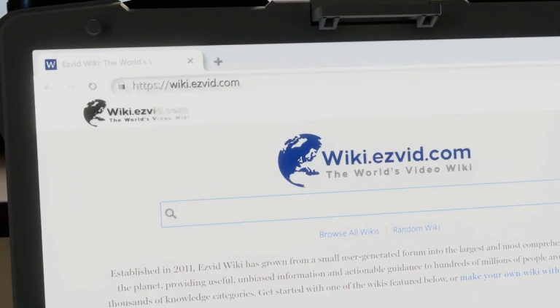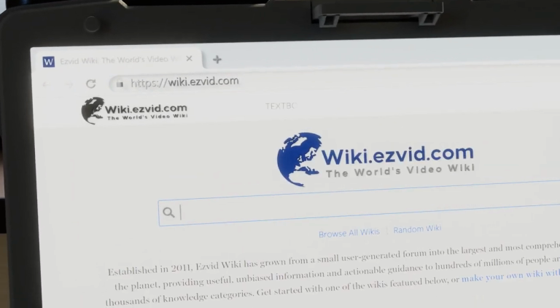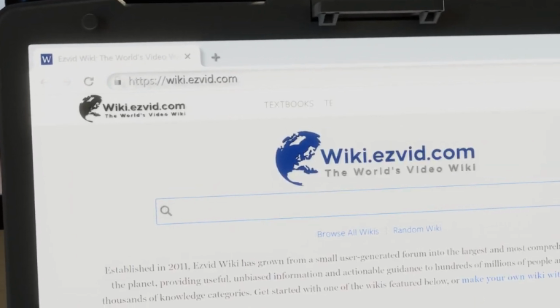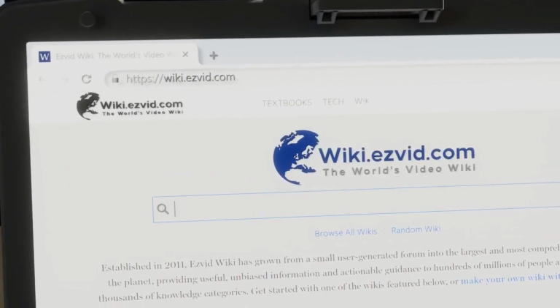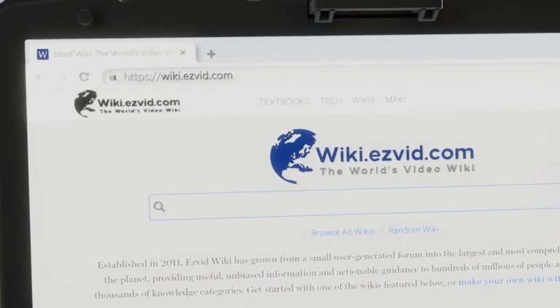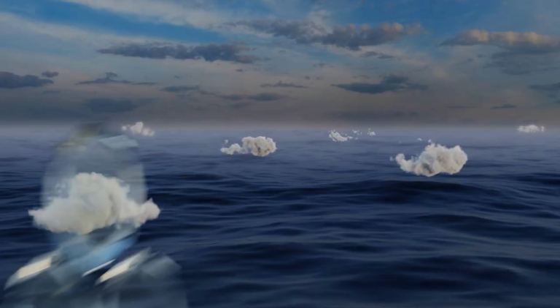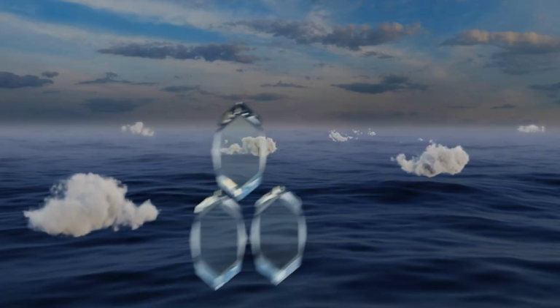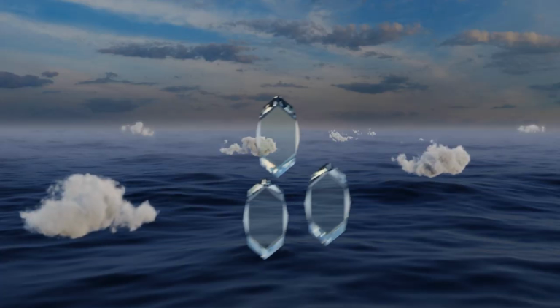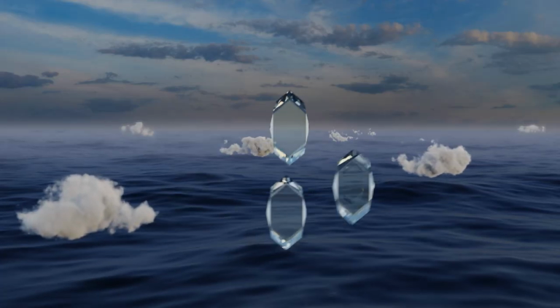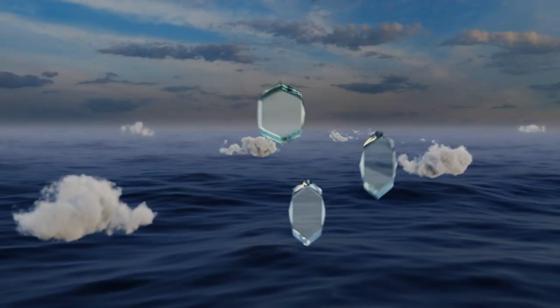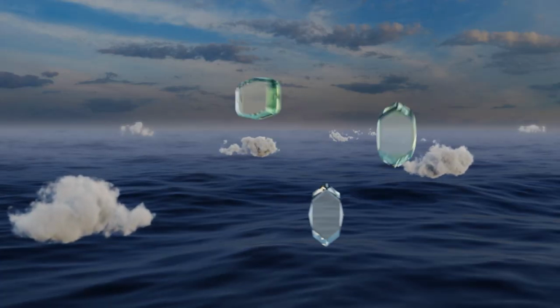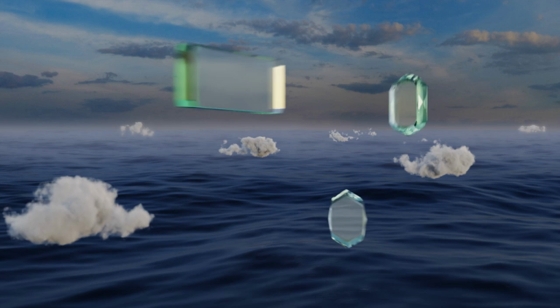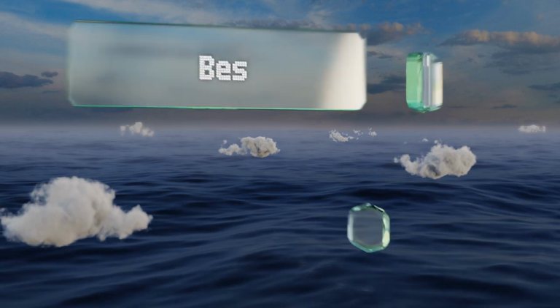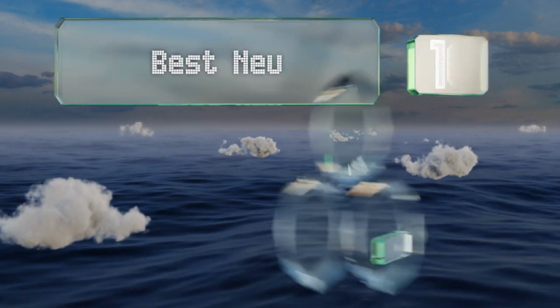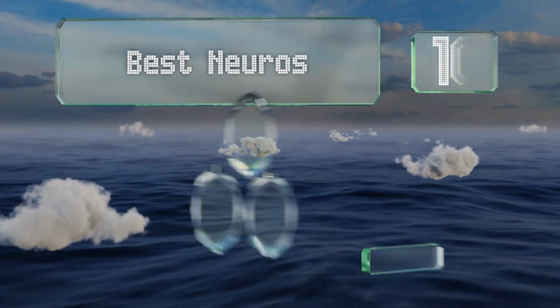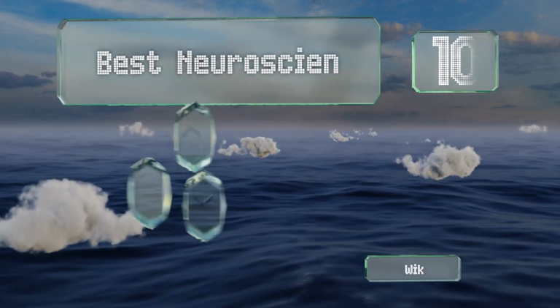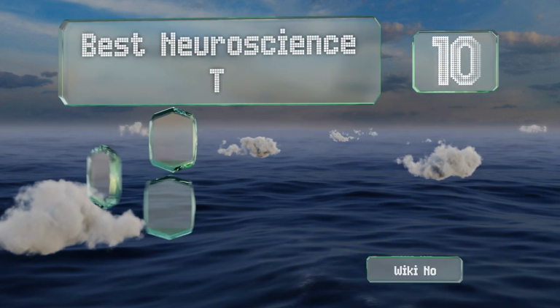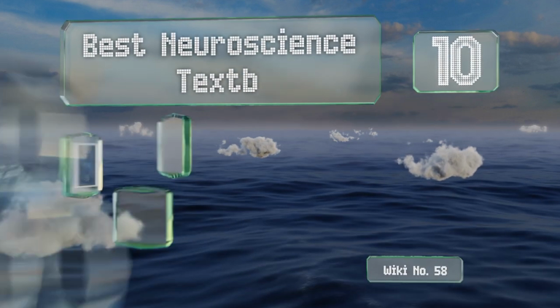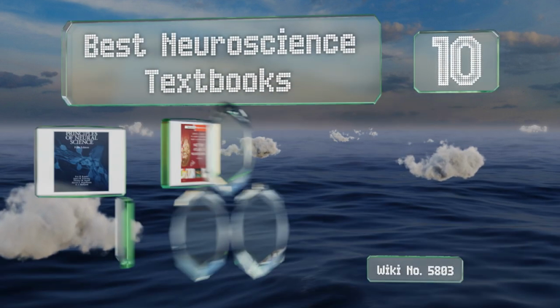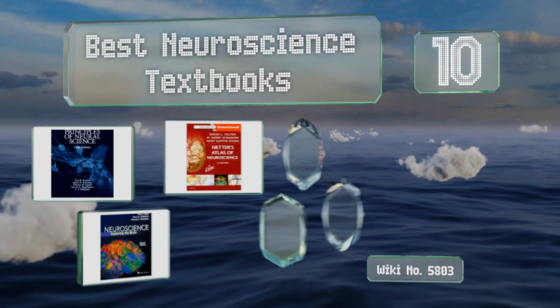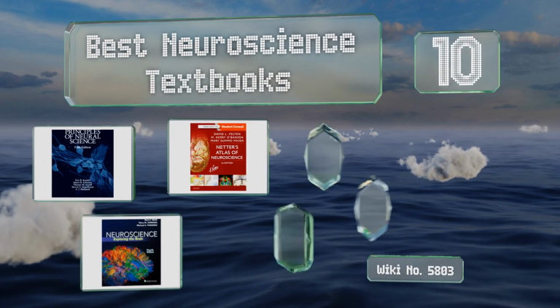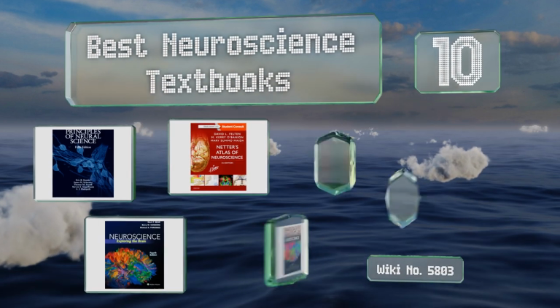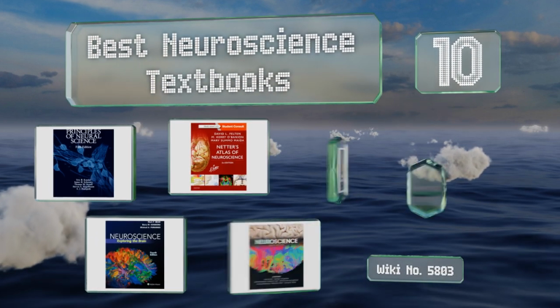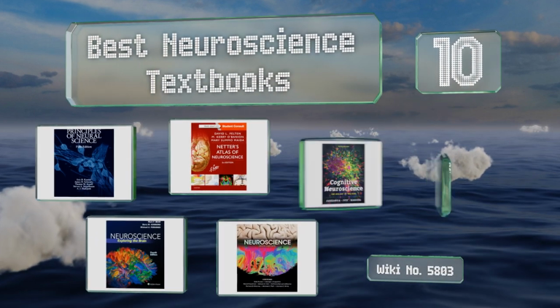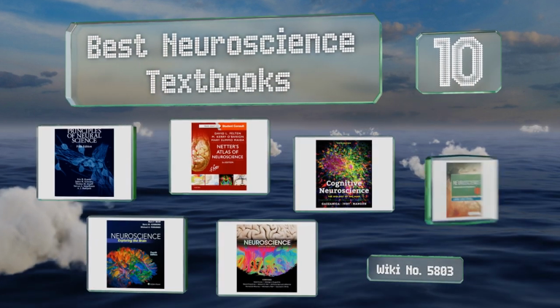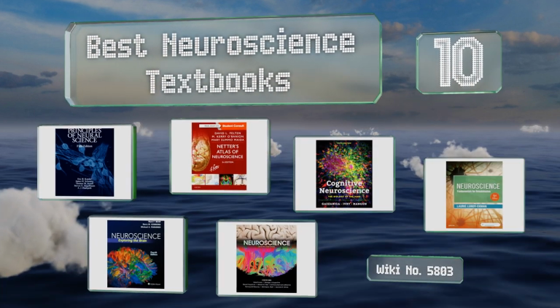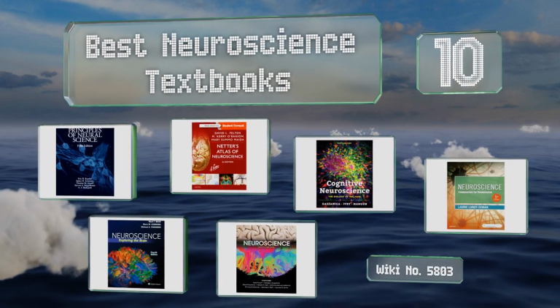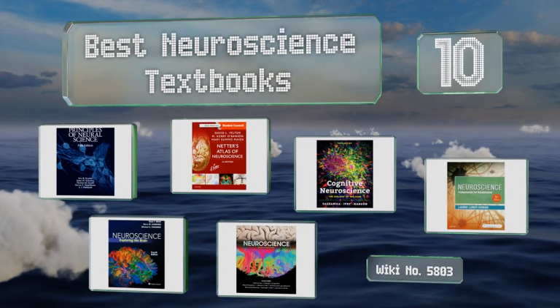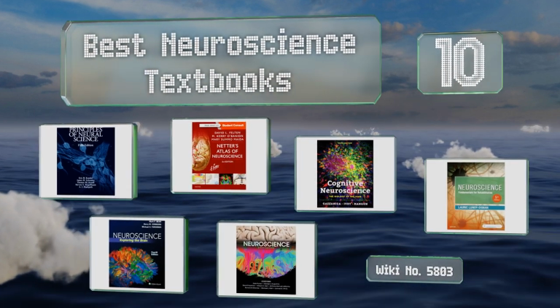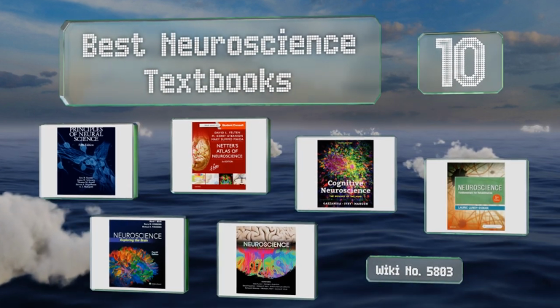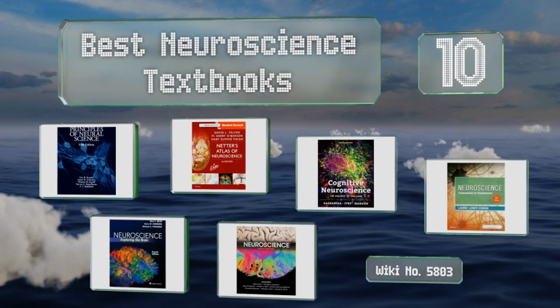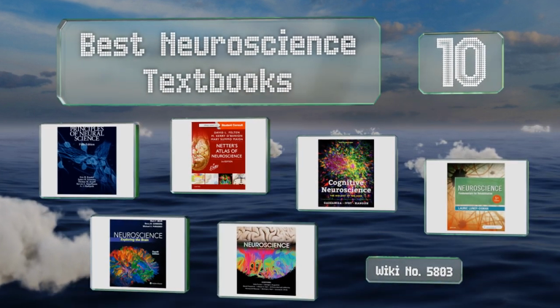EasyVid presents the 10 best neuroscience textbooks. Let's get started with the list.